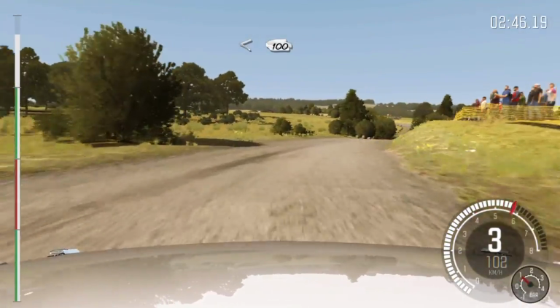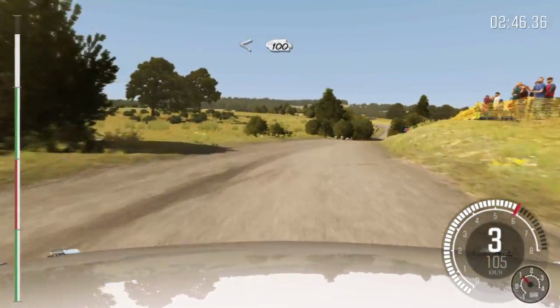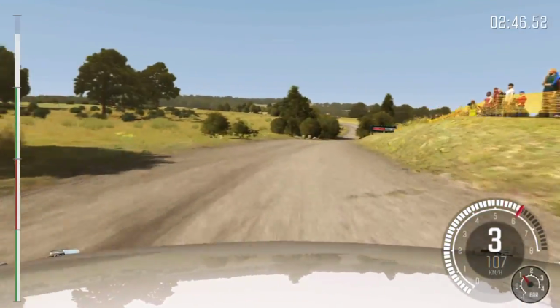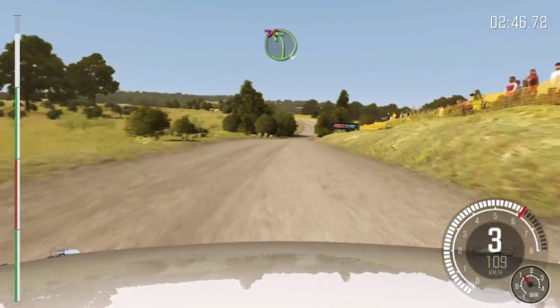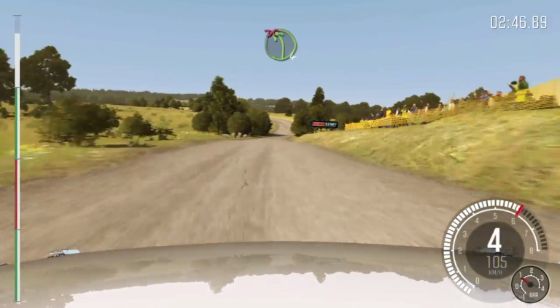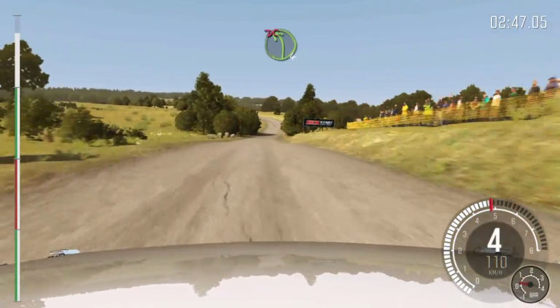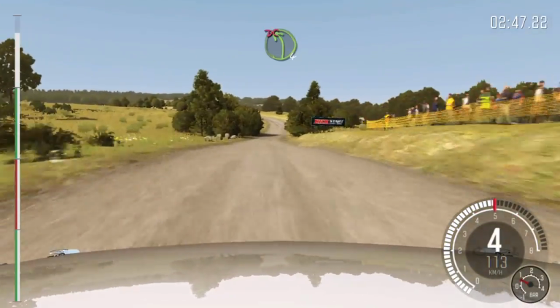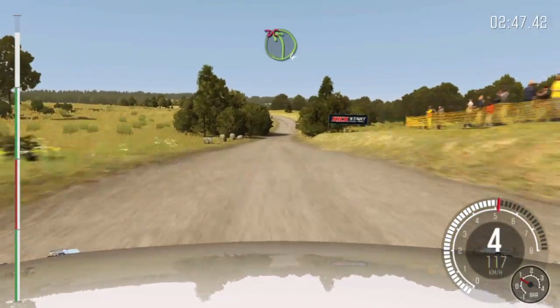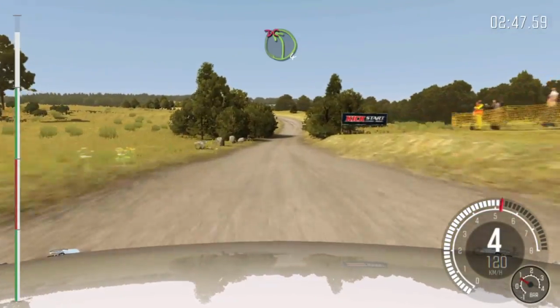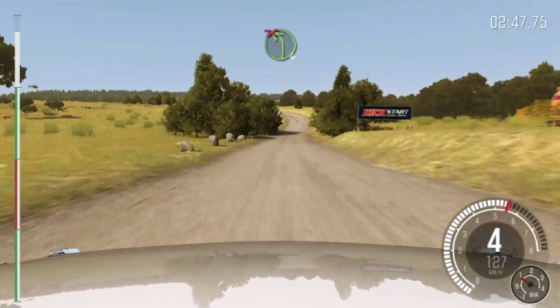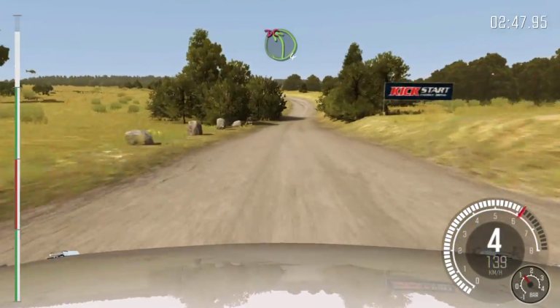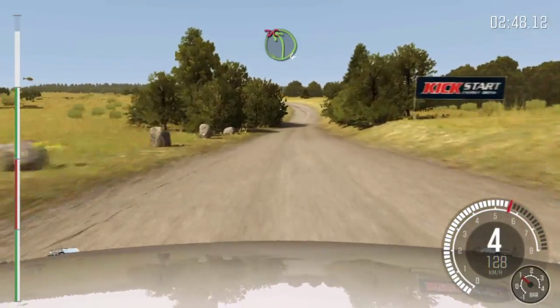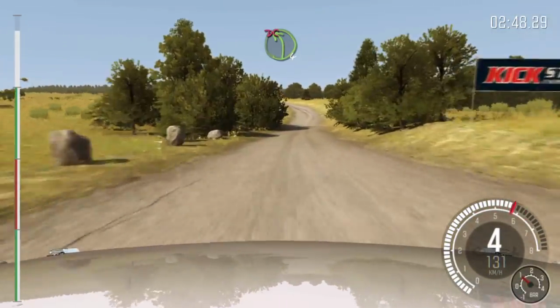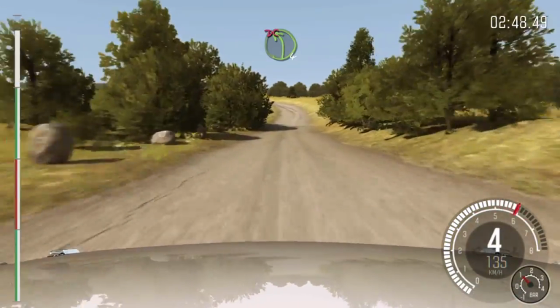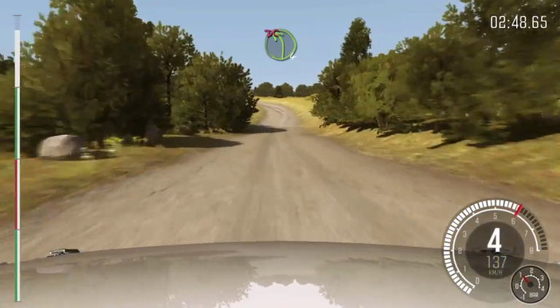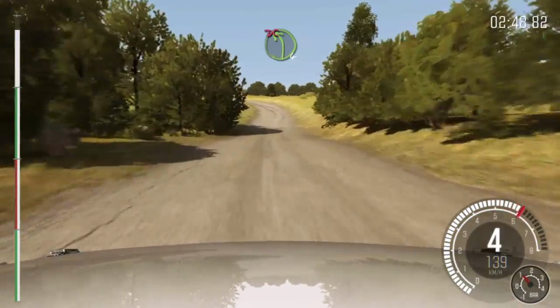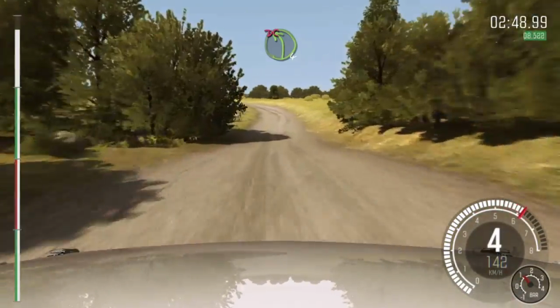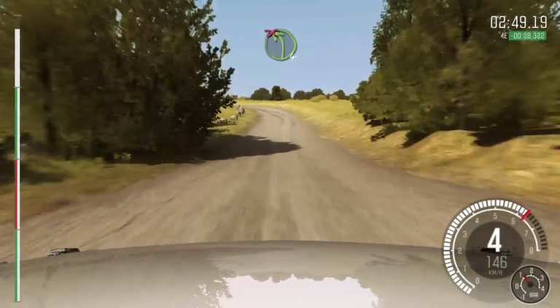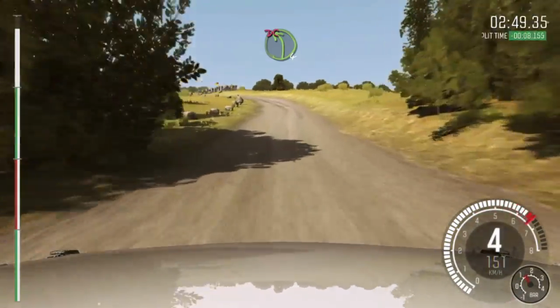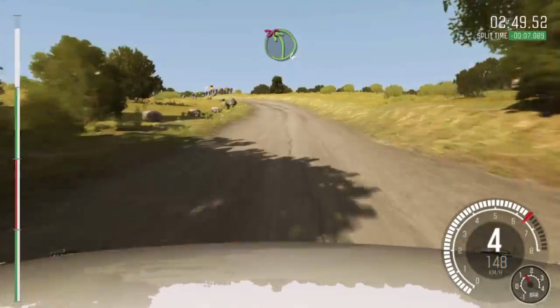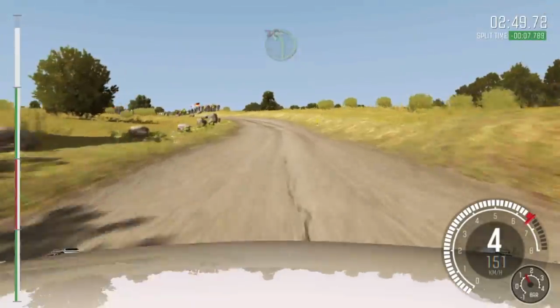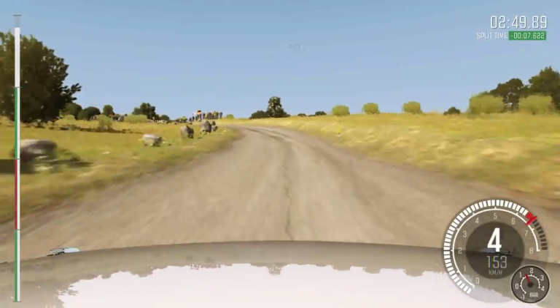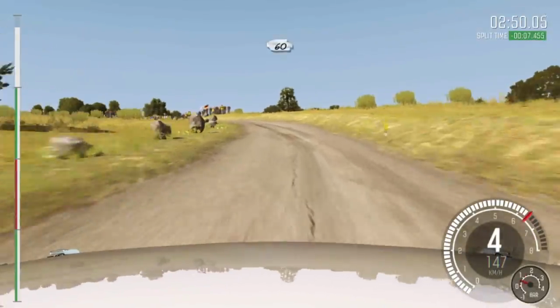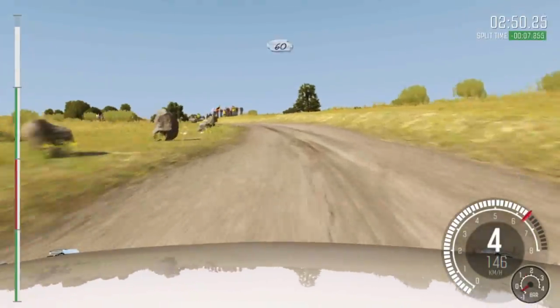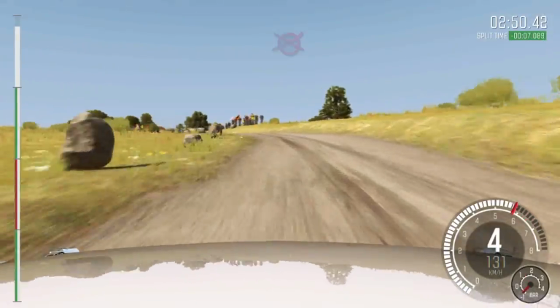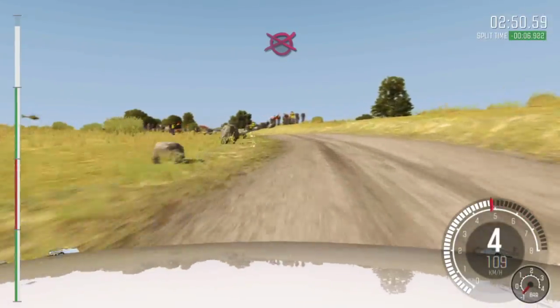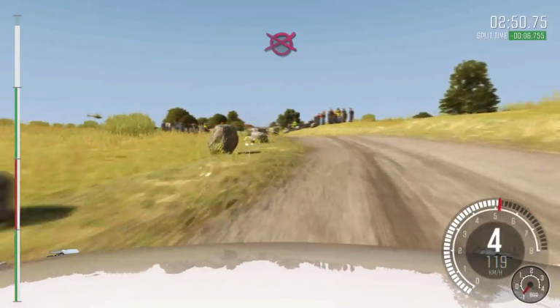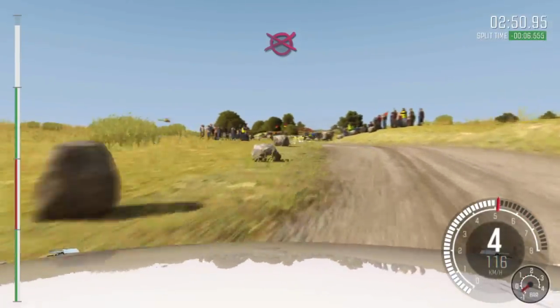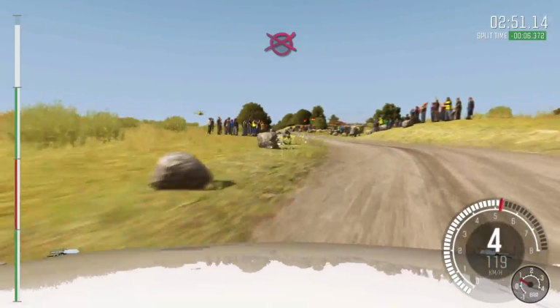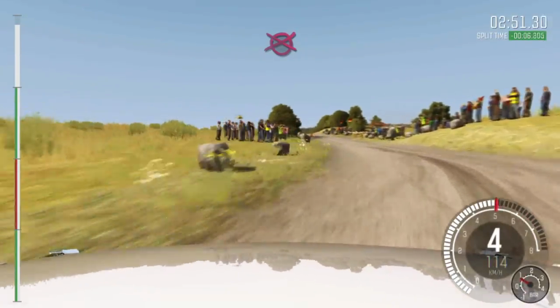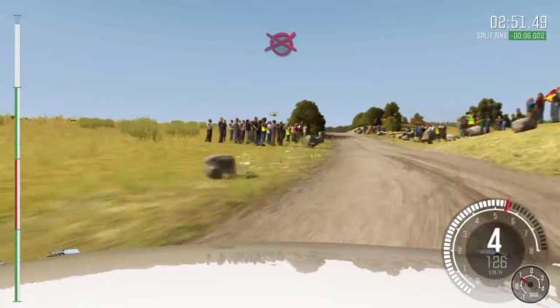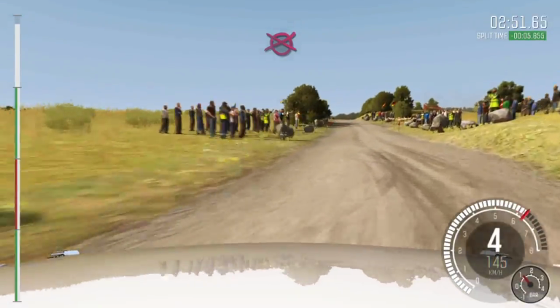Left 4, don't cut. Keep mid, past junction, rocks outside. 60, crest. To finish.